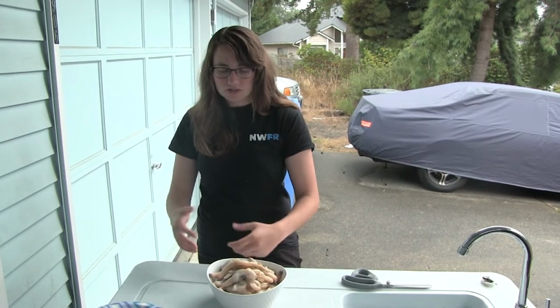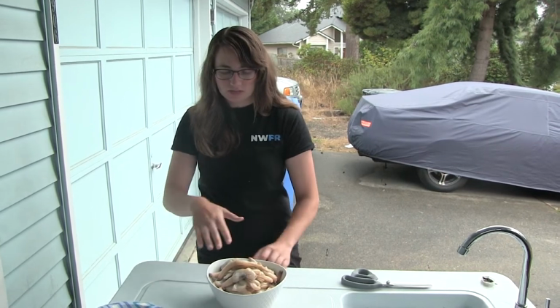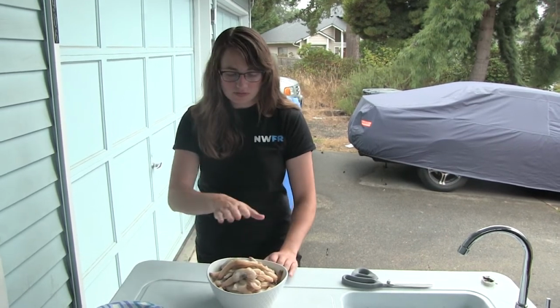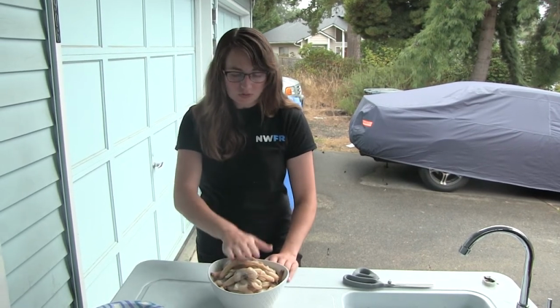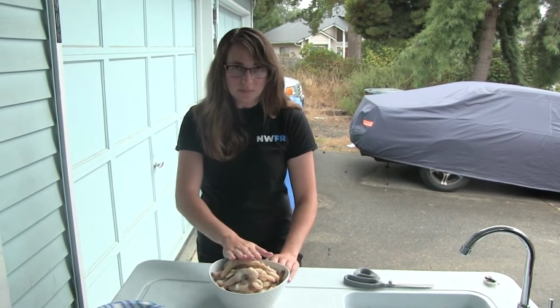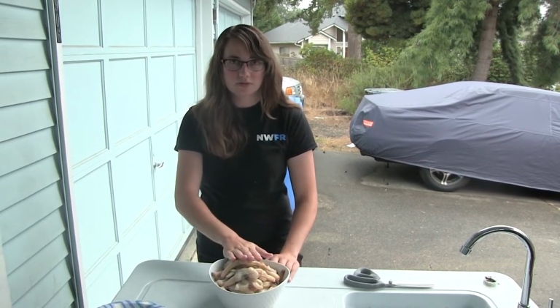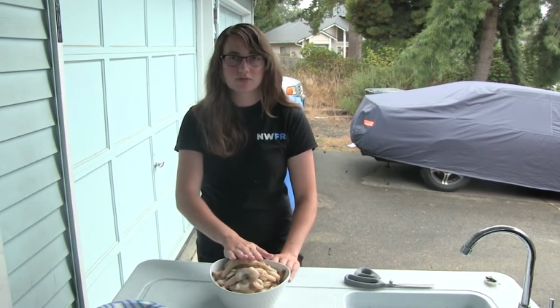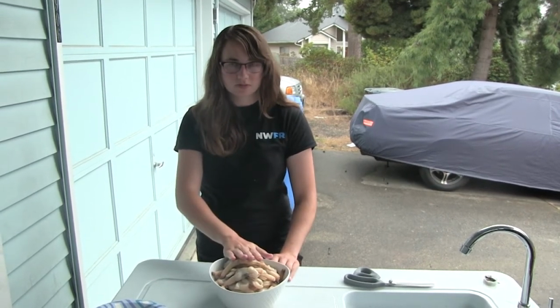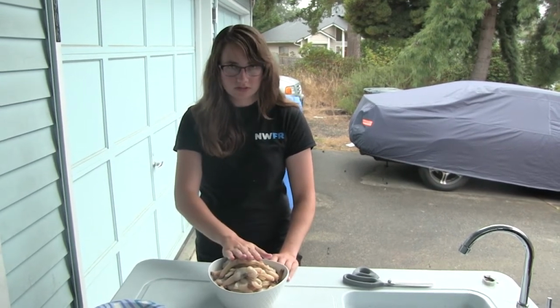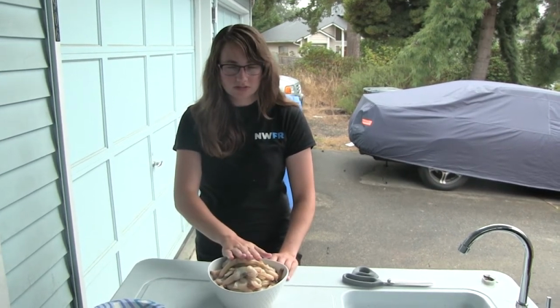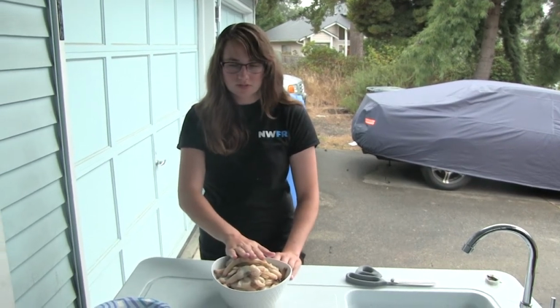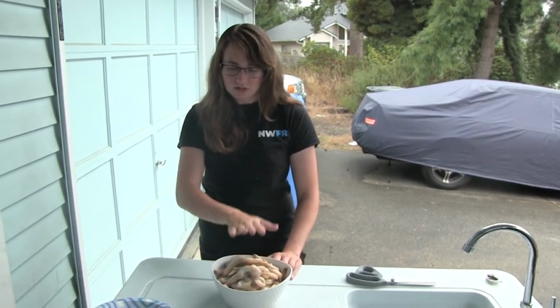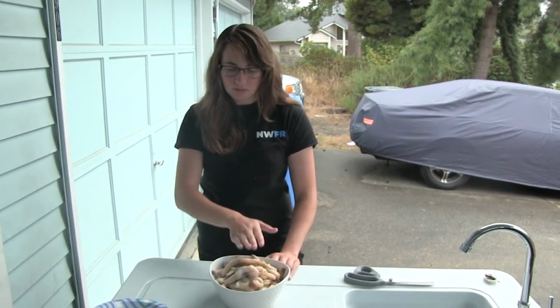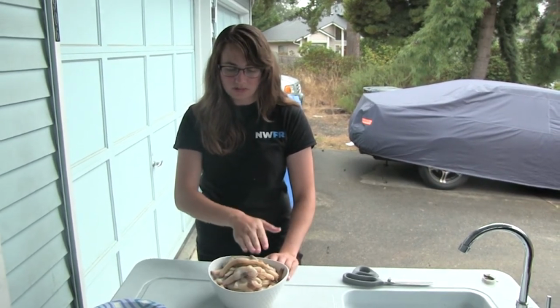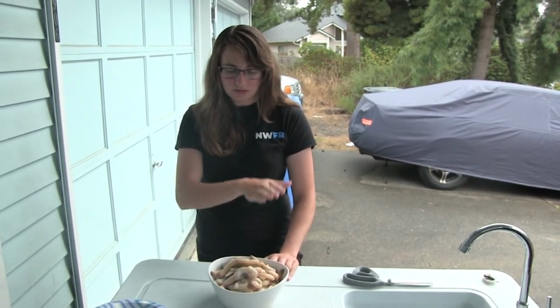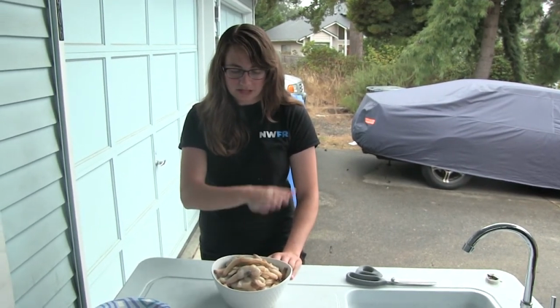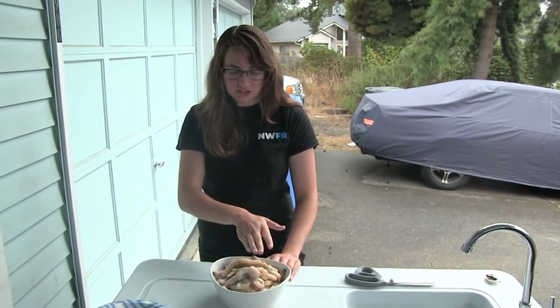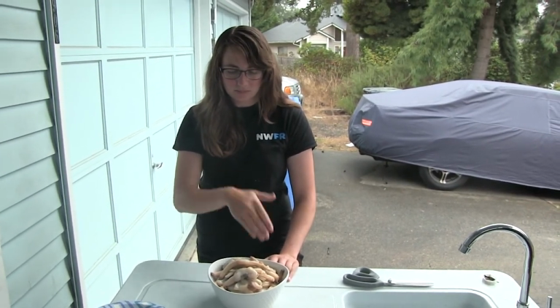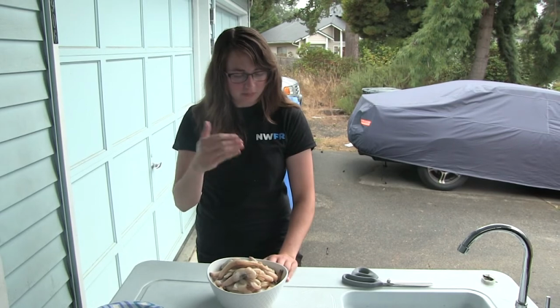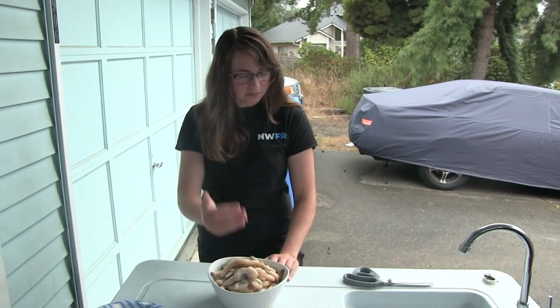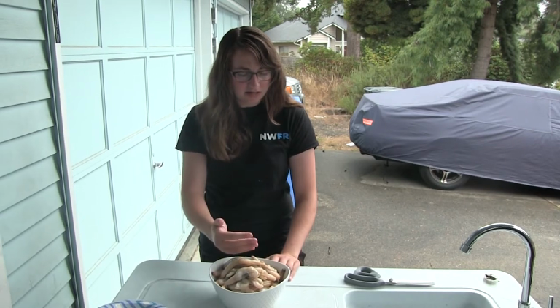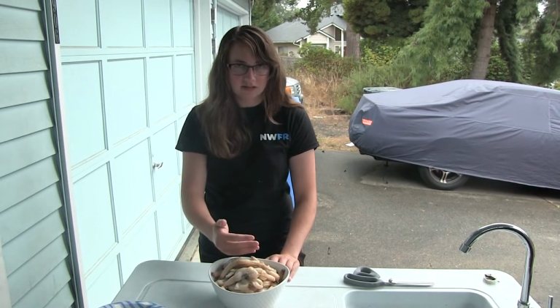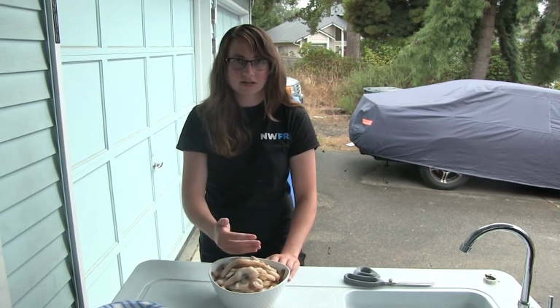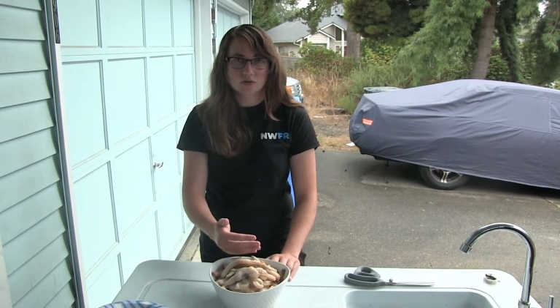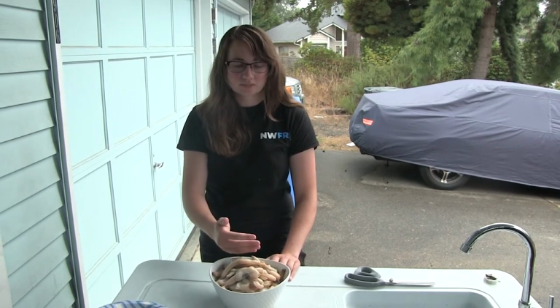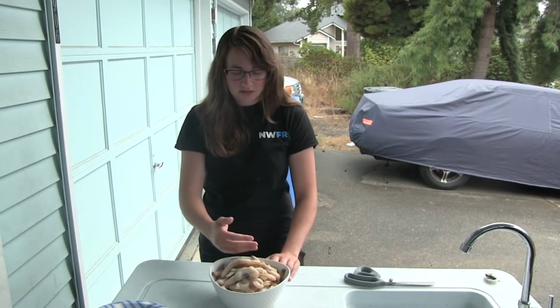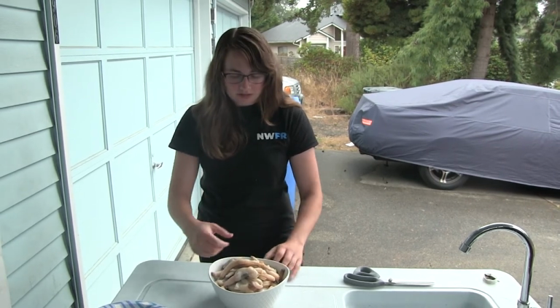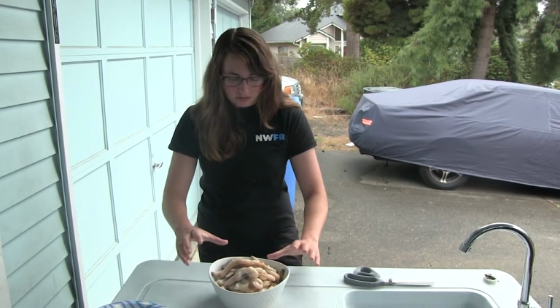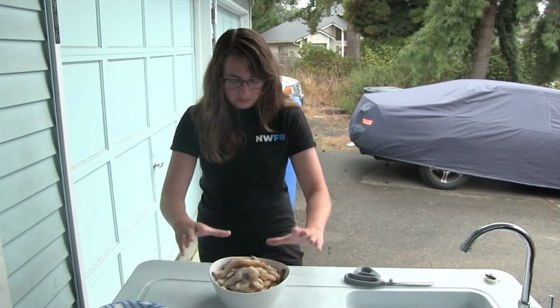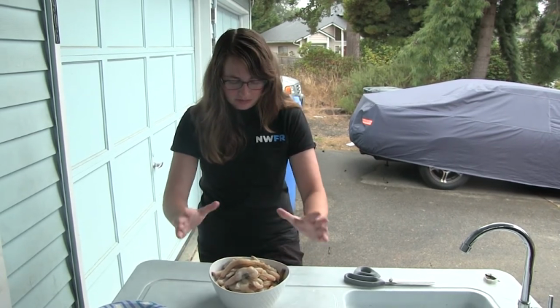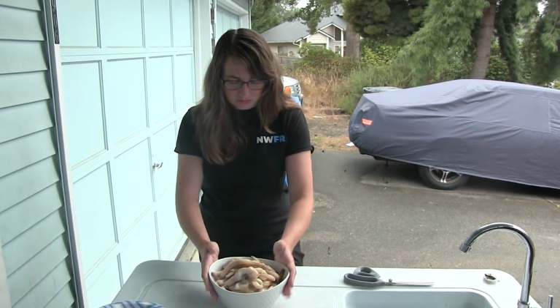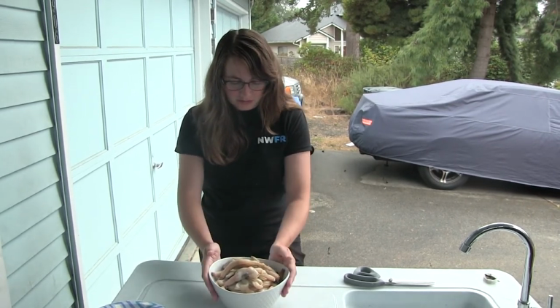Razor clams are extremely prone to overcooking, so it's very important if you're going to blanch them, put them immediately in ice water. That's what we've done.